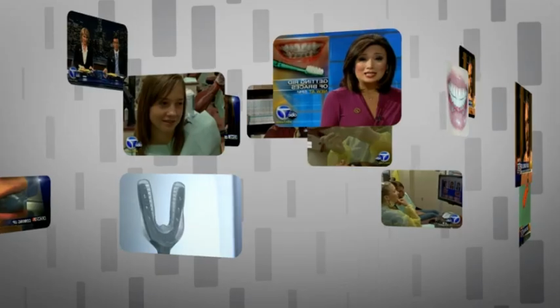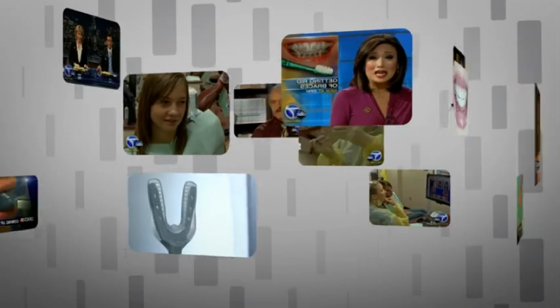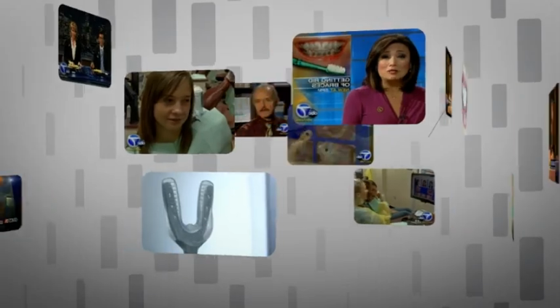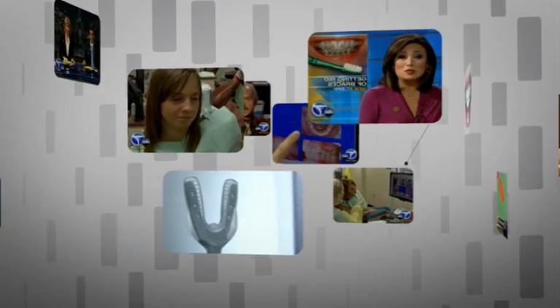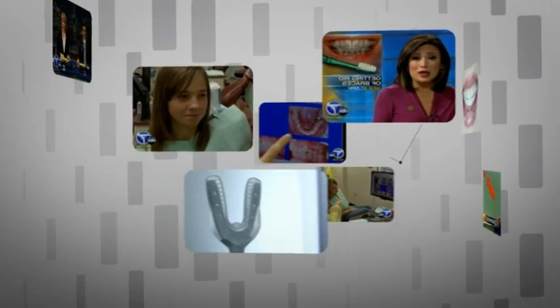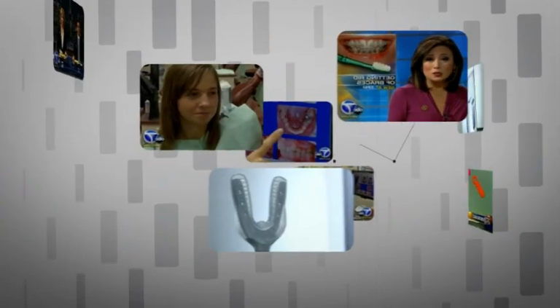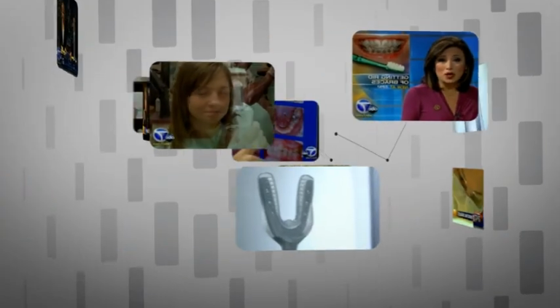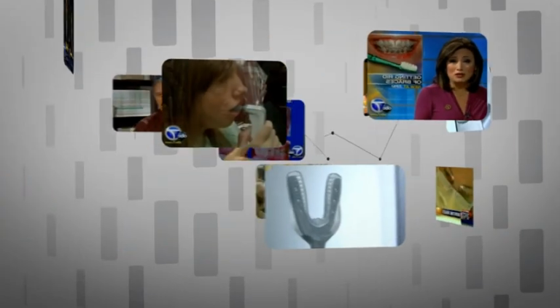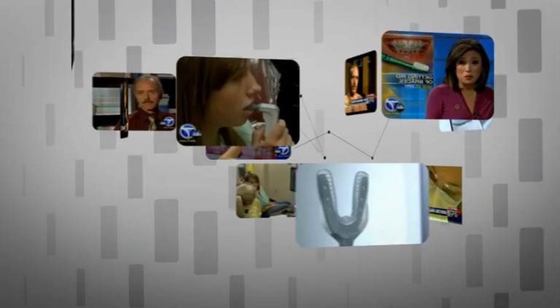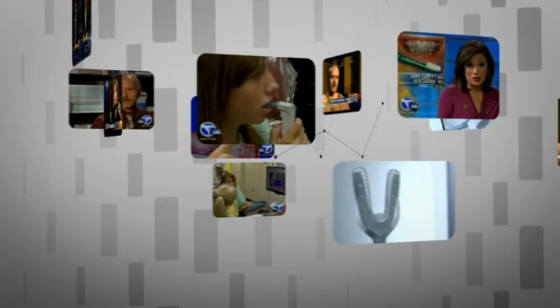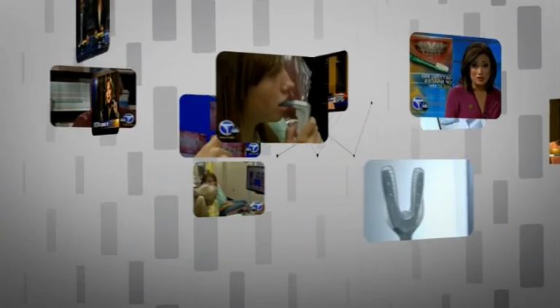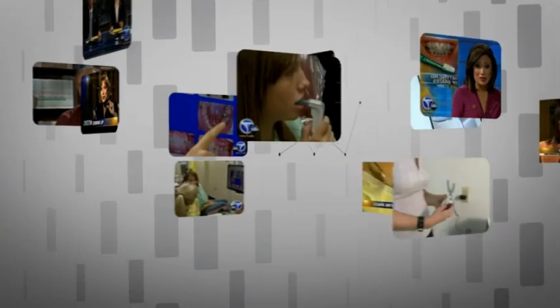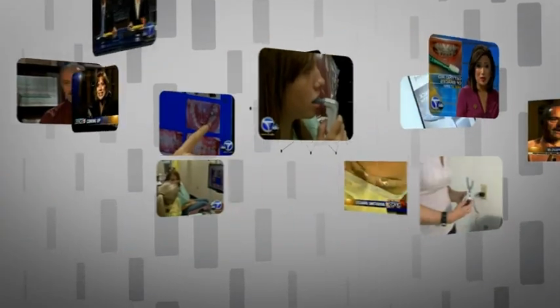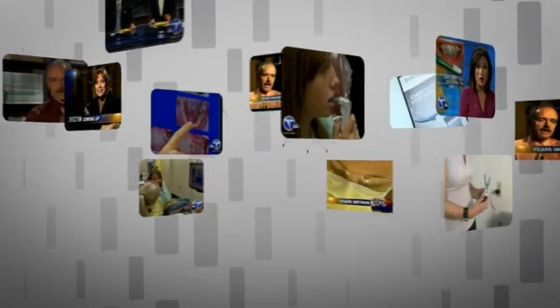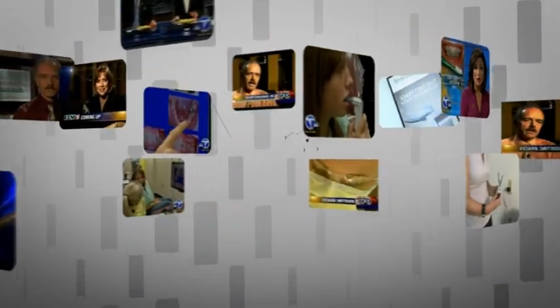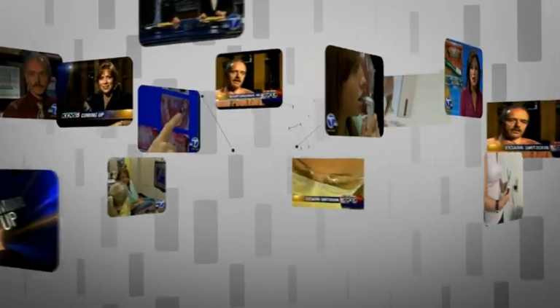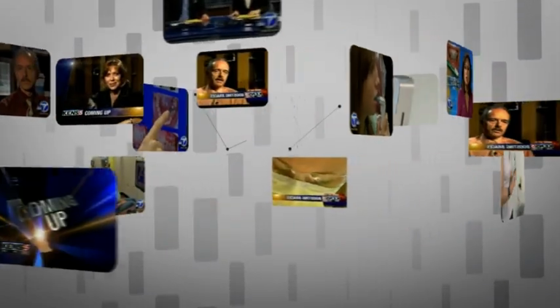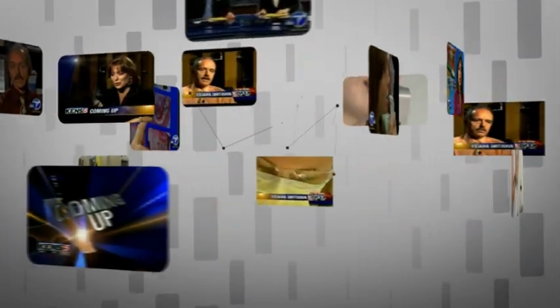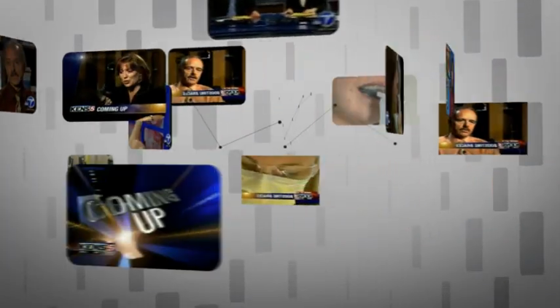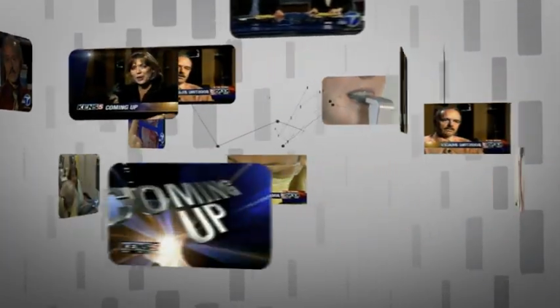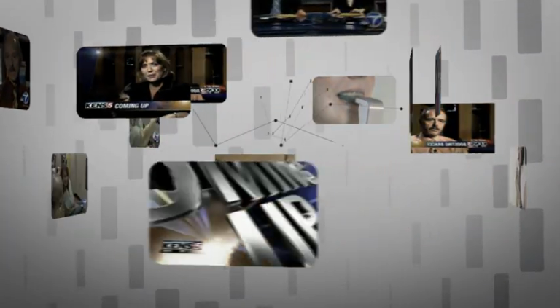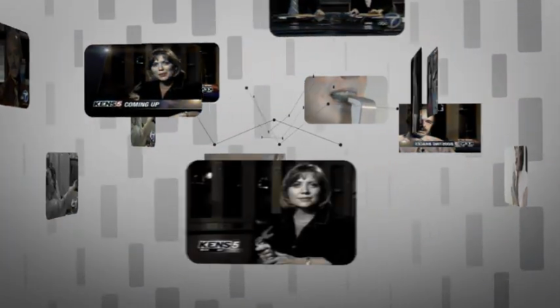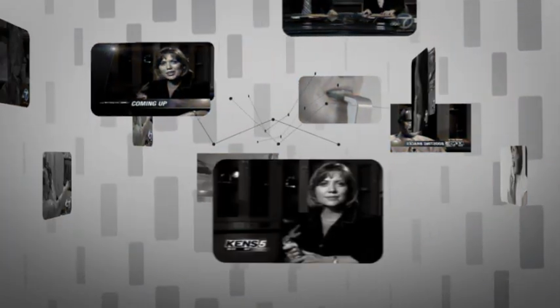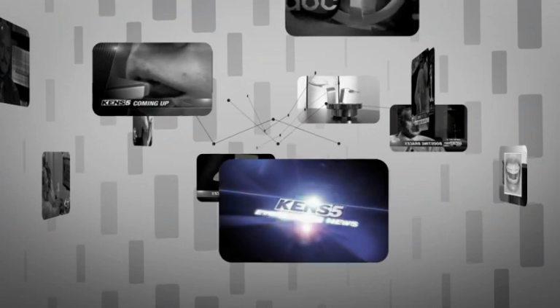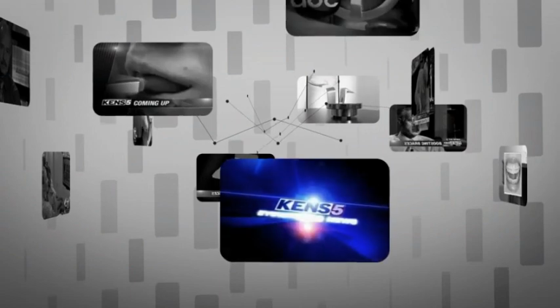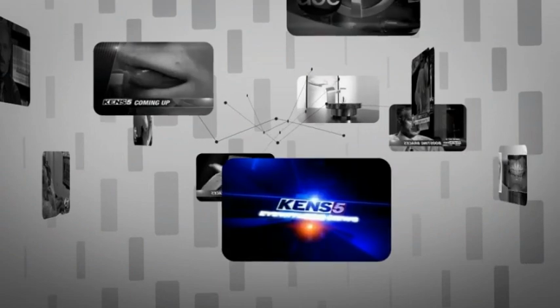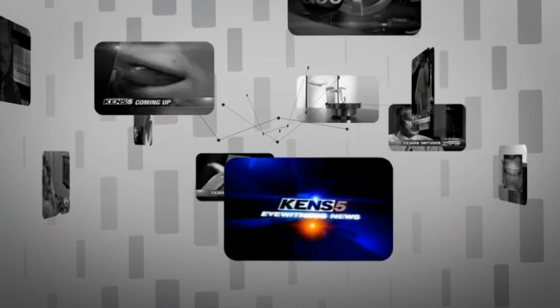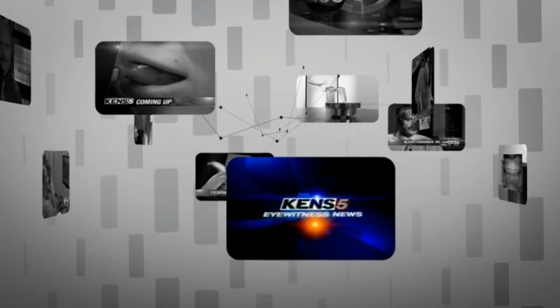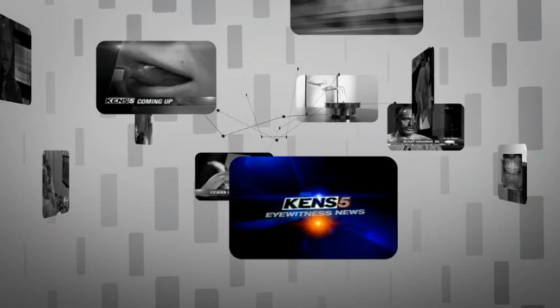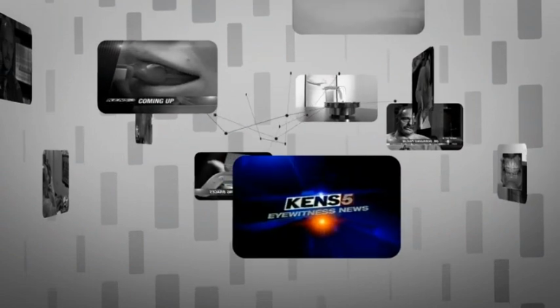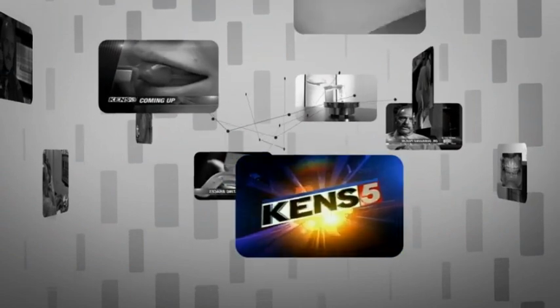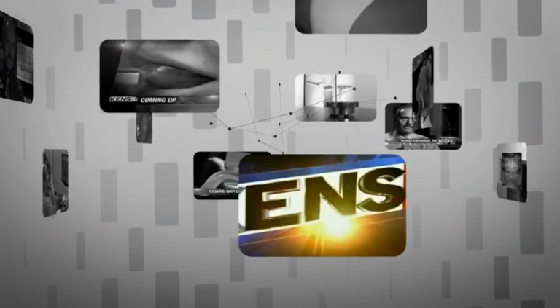This is, without a doubt, game-changing news that transcends the medical and scientific world.